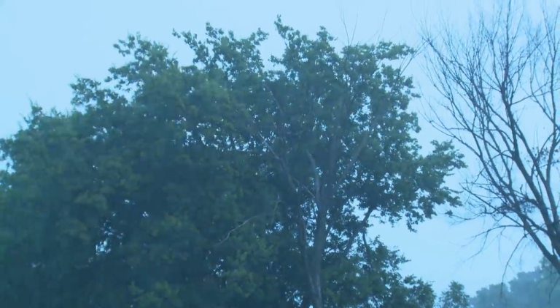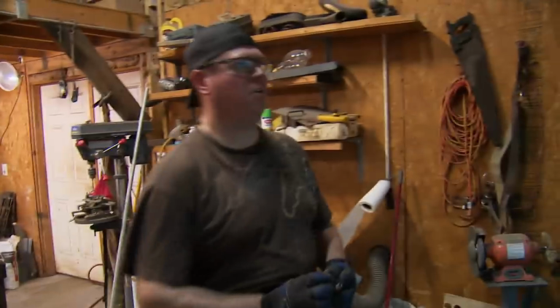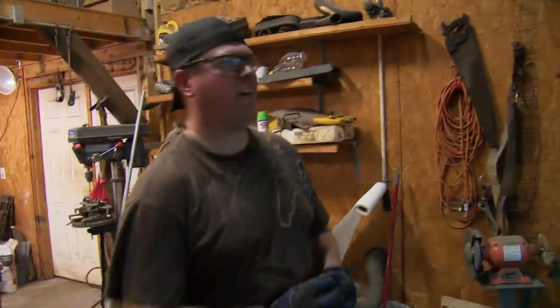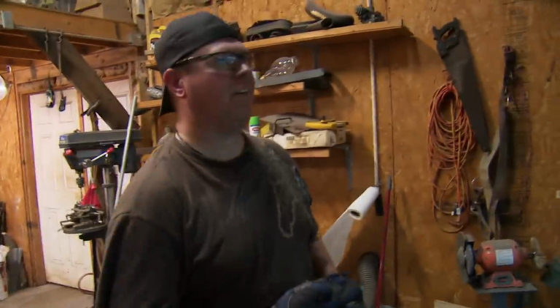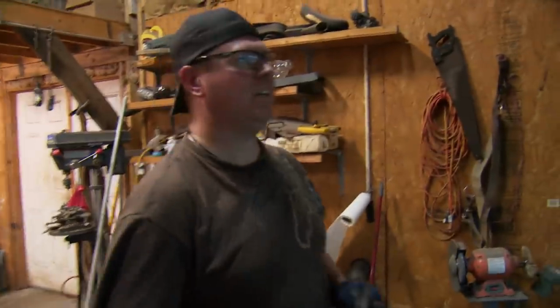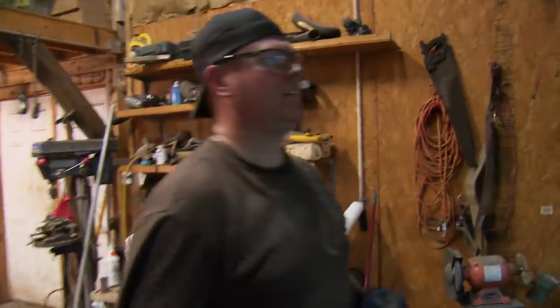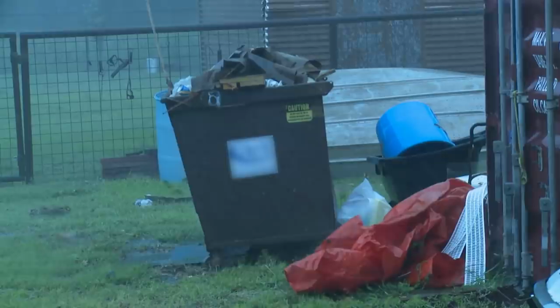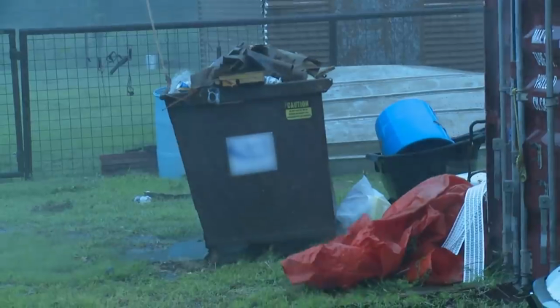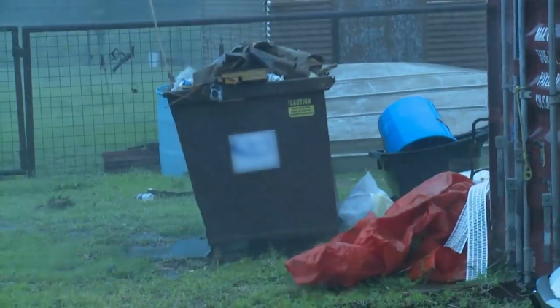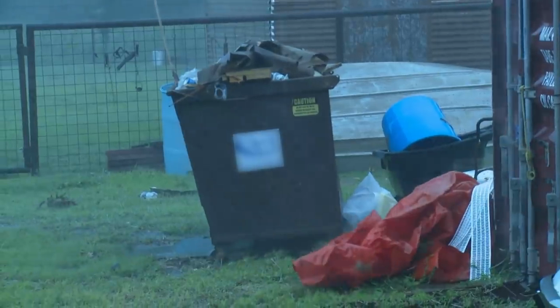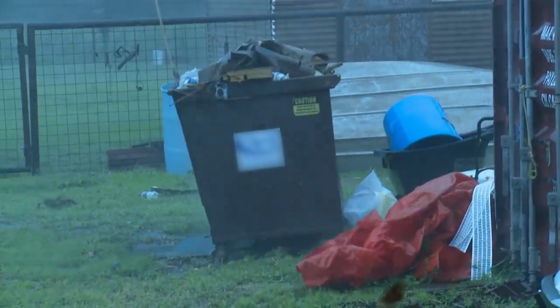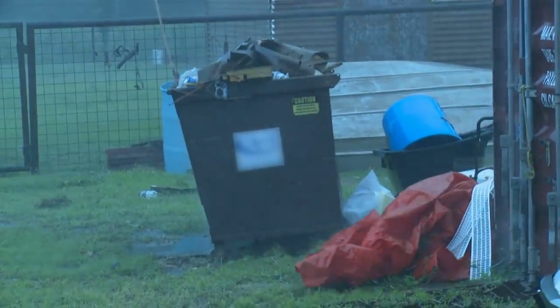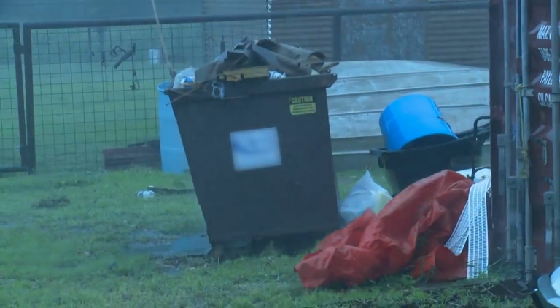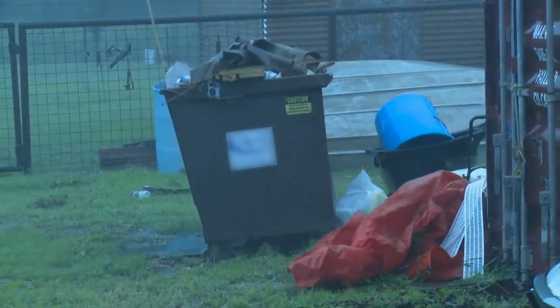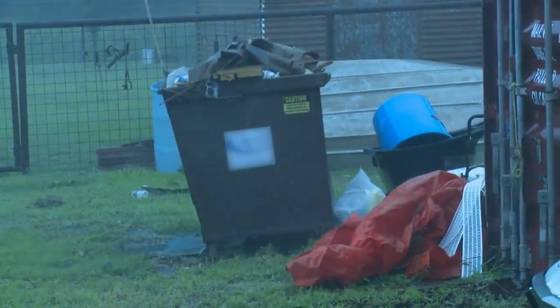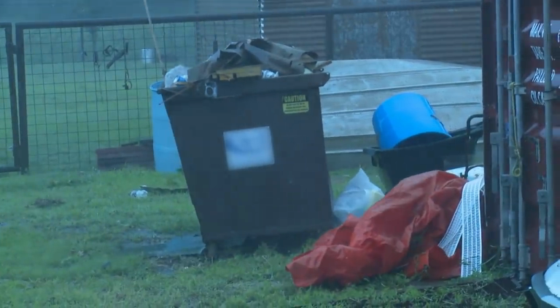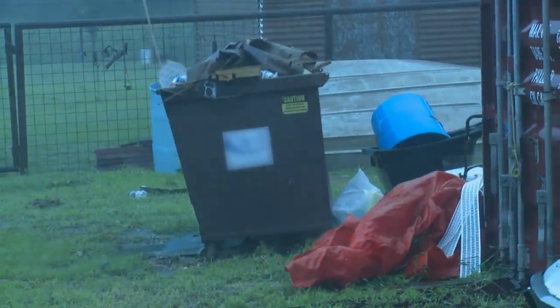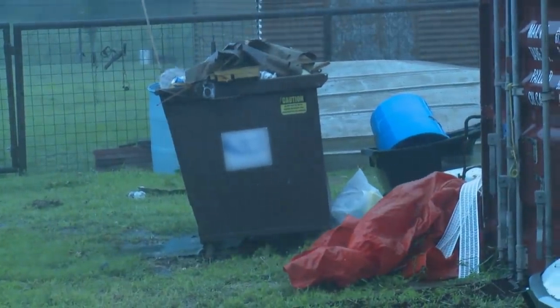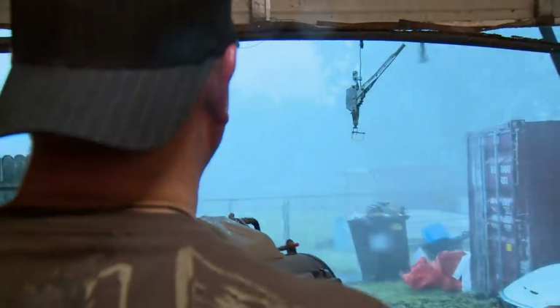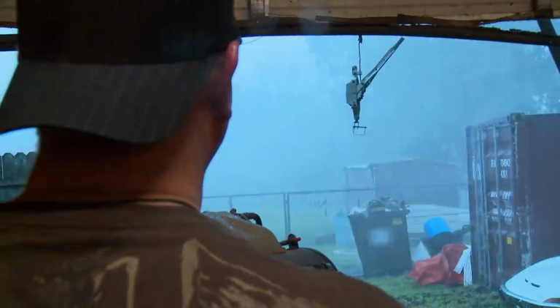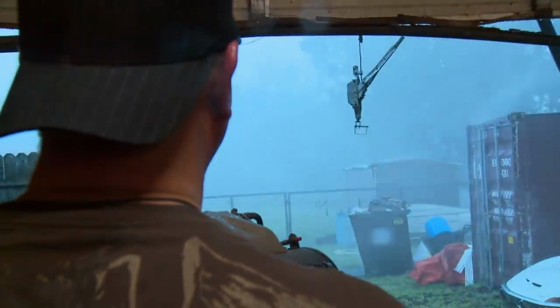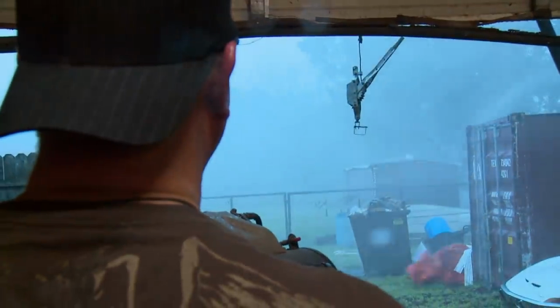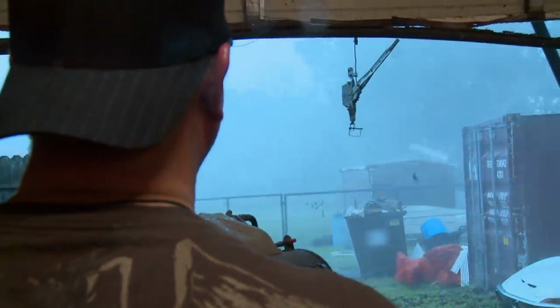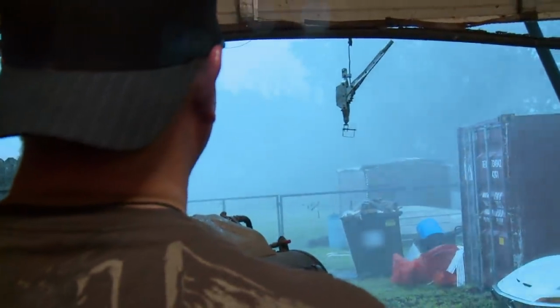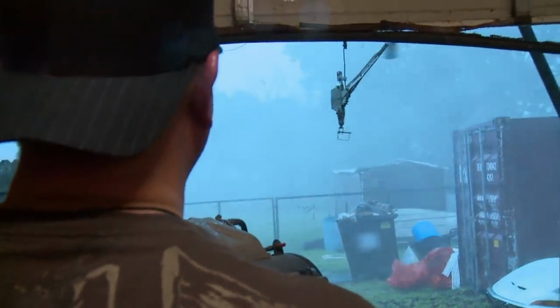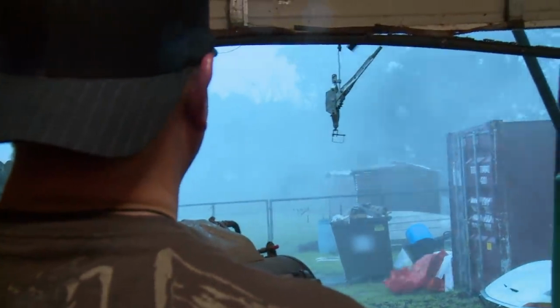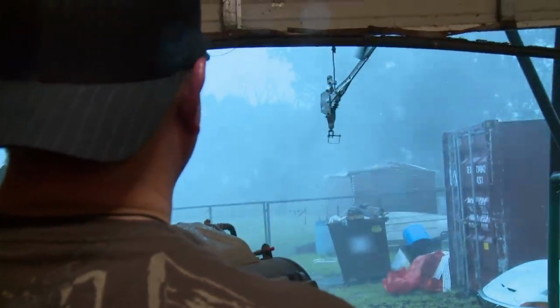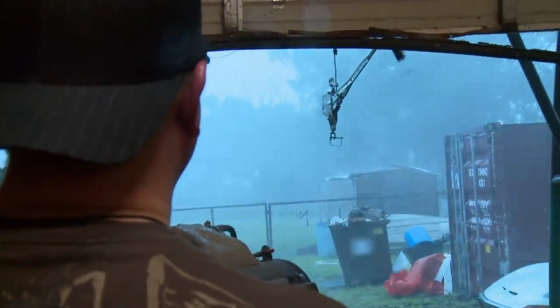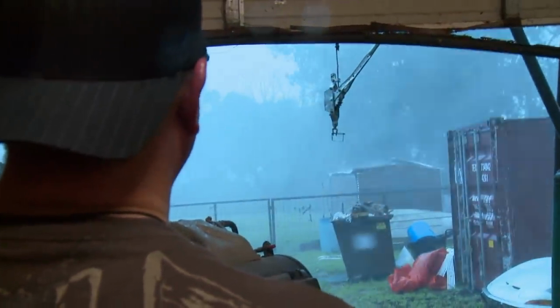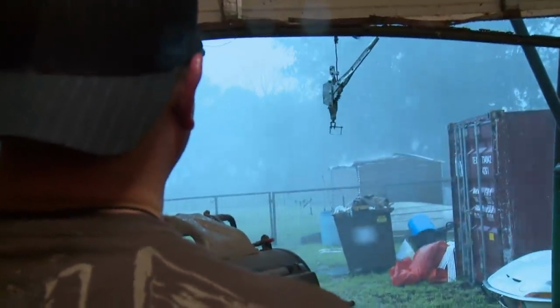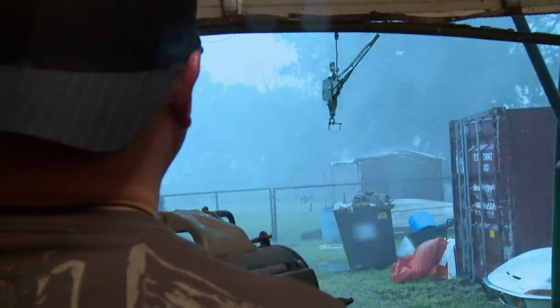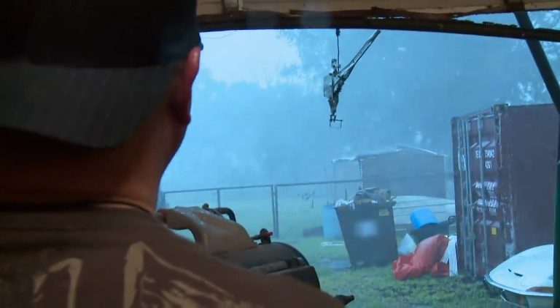Wow, I haven't seen it rain this hard in a long time. This is kind of intense.